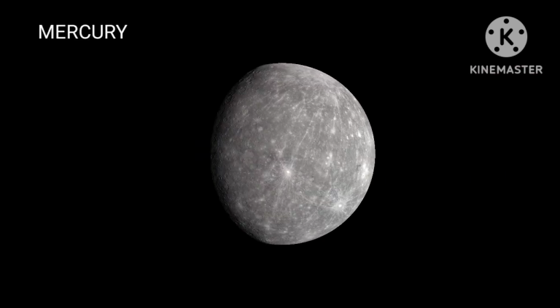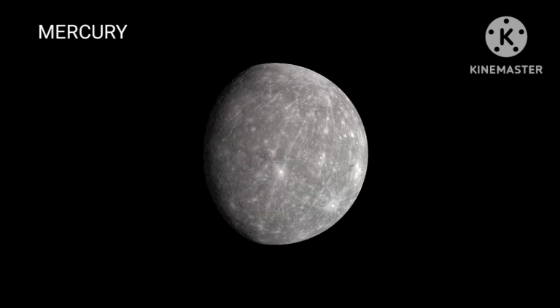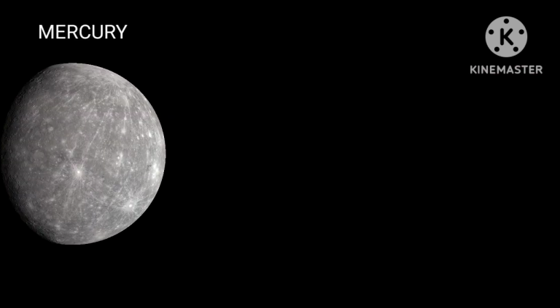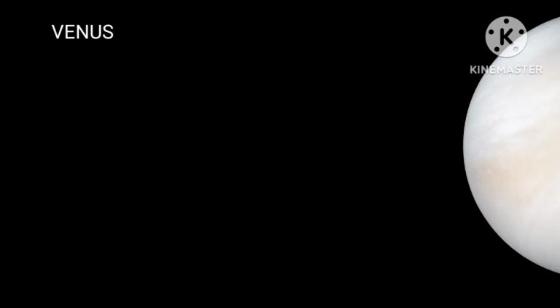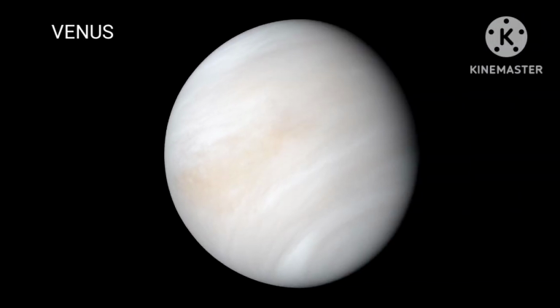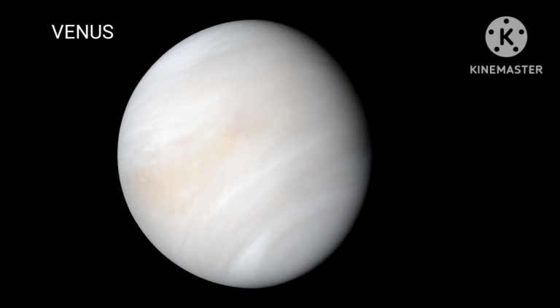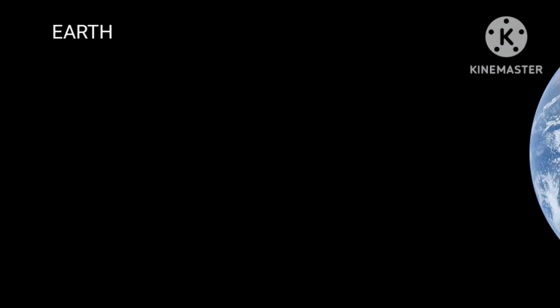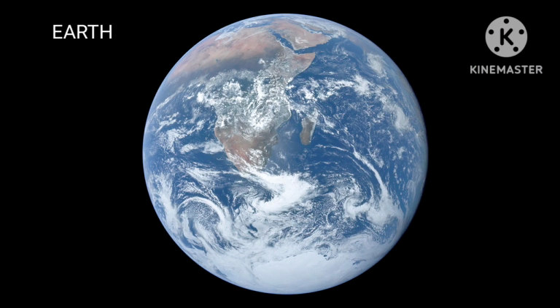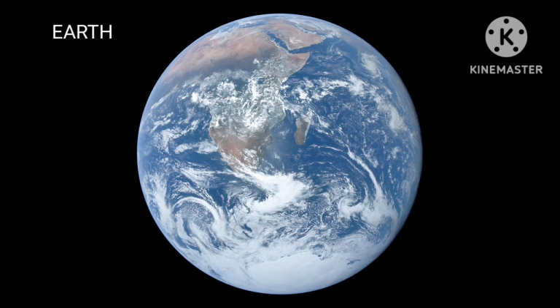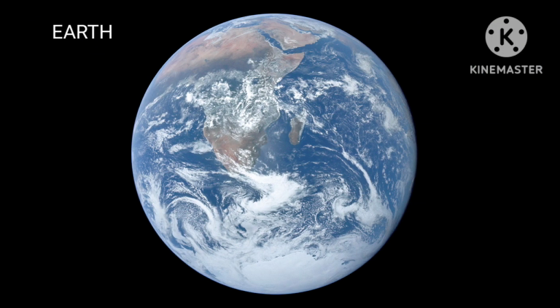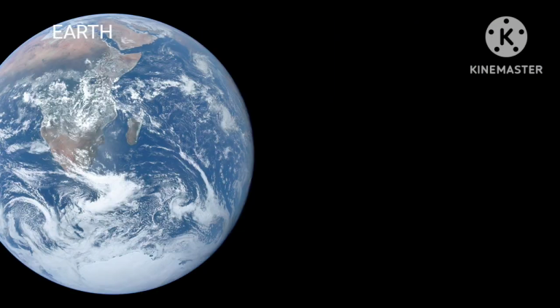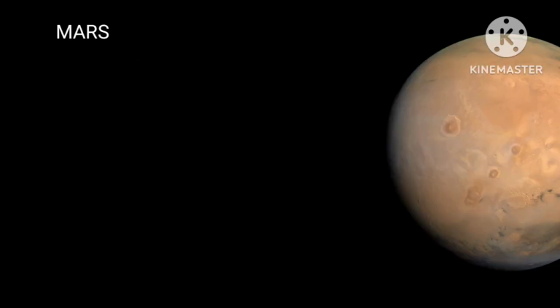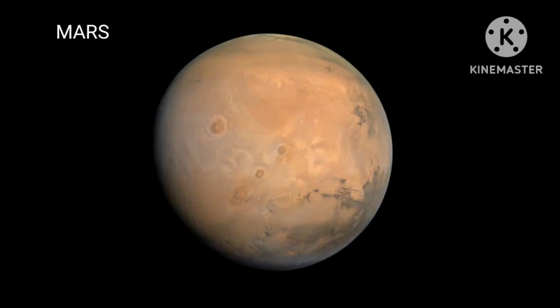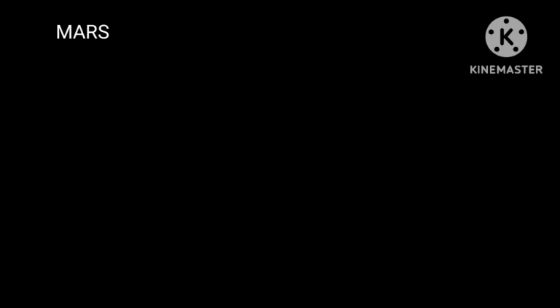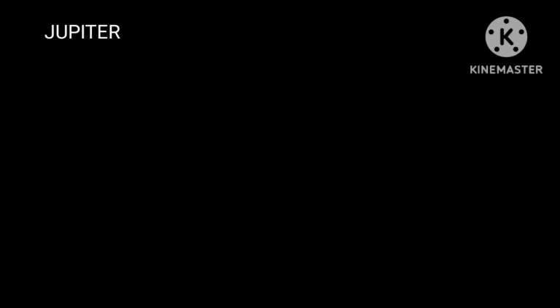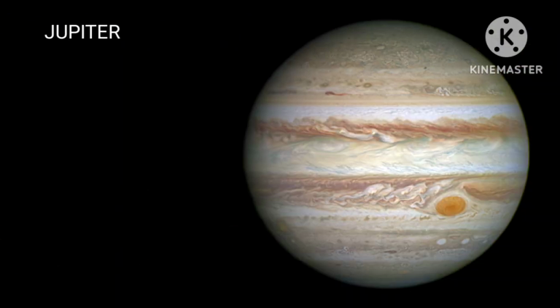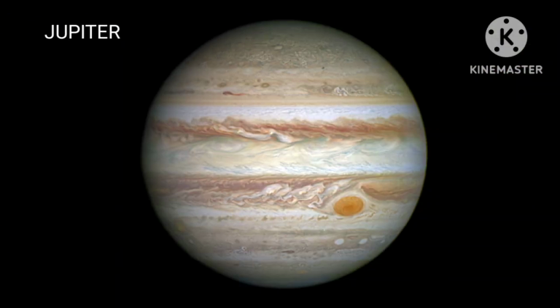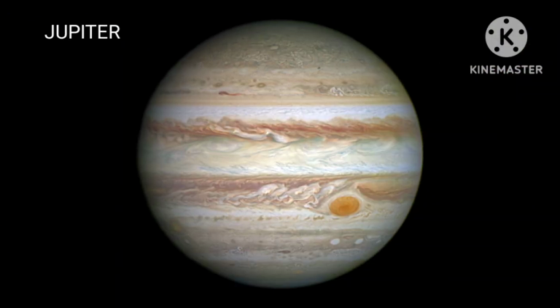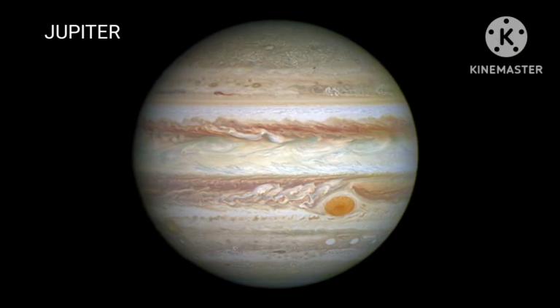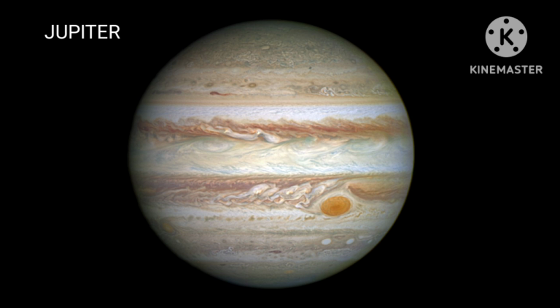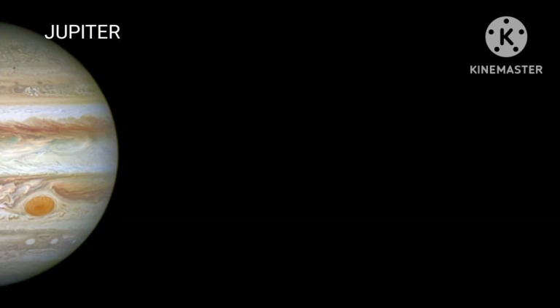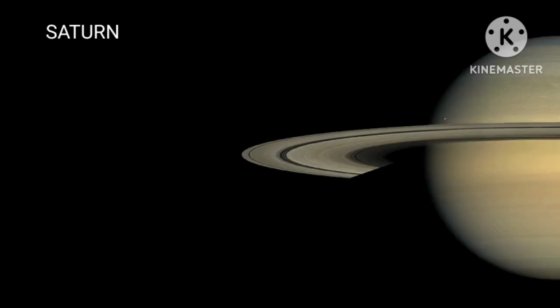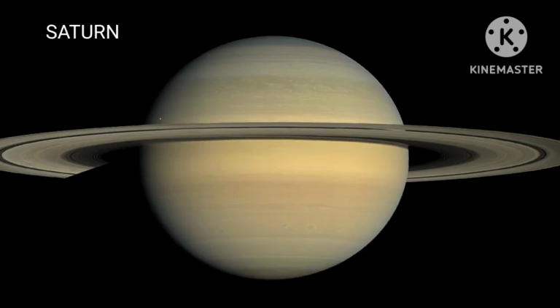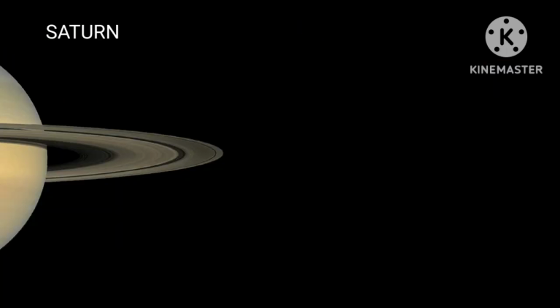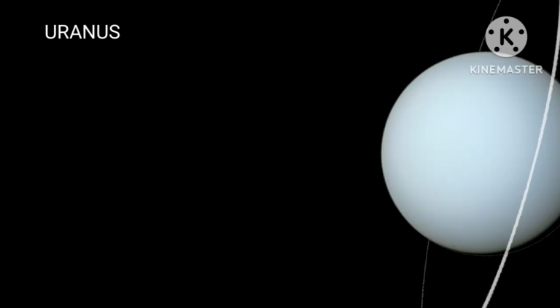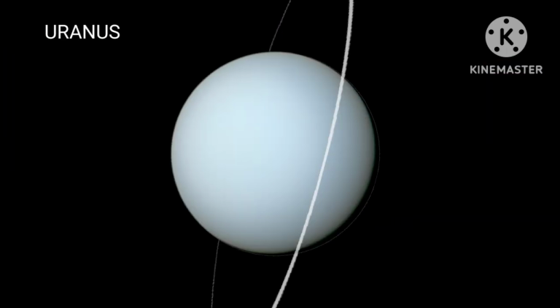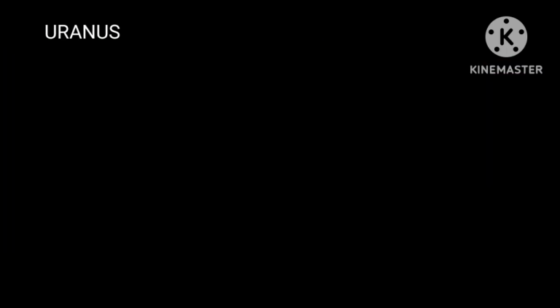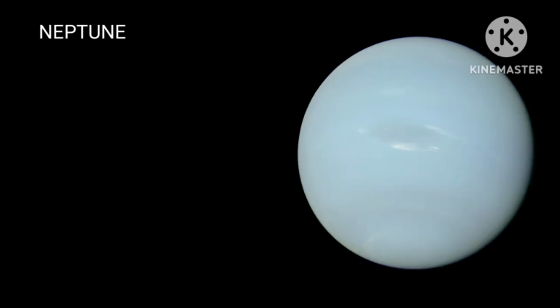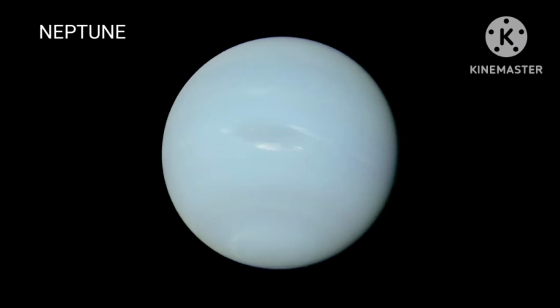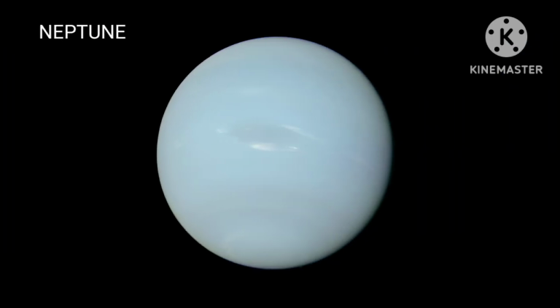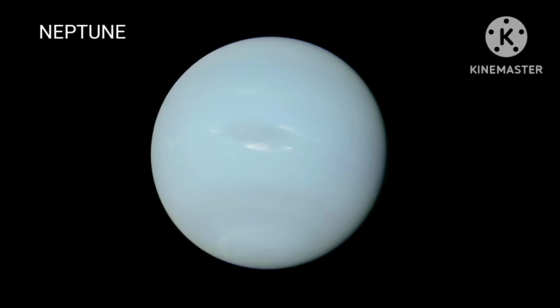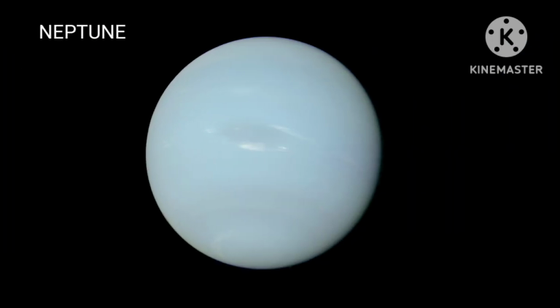There's Mercury, Venus, Earth, Mars and Jupiter, Saturn, Uranus and Neptune.